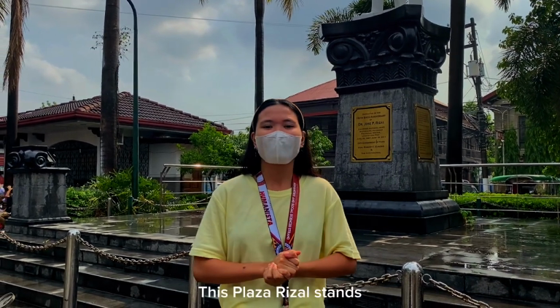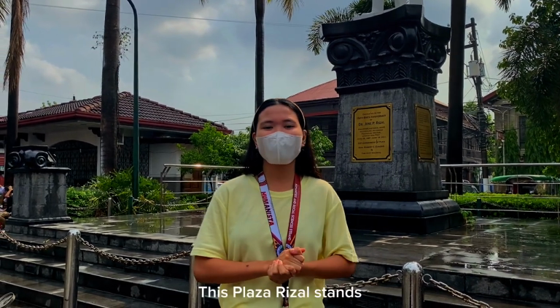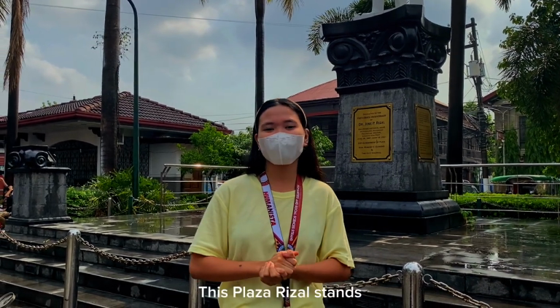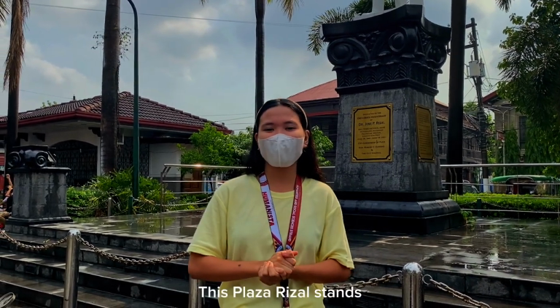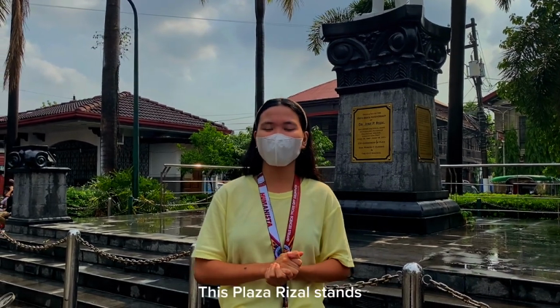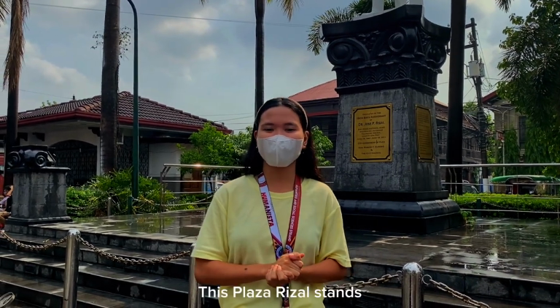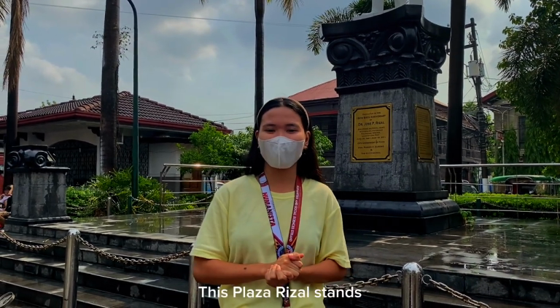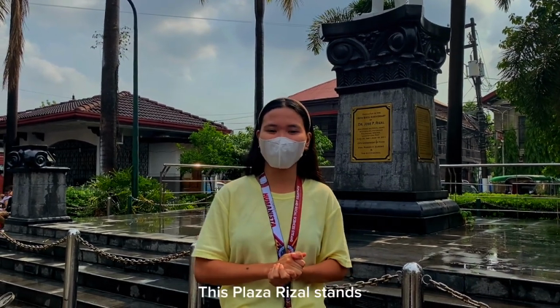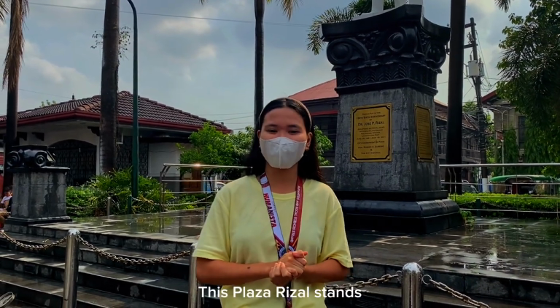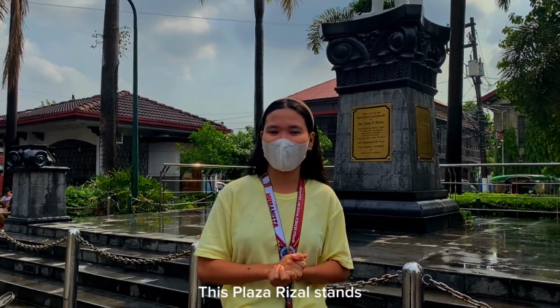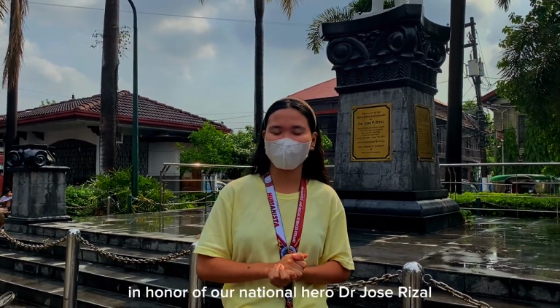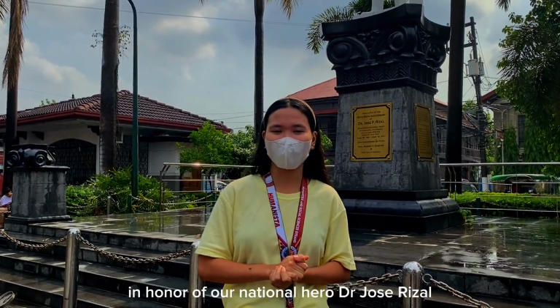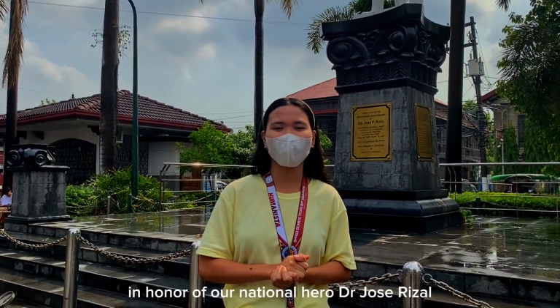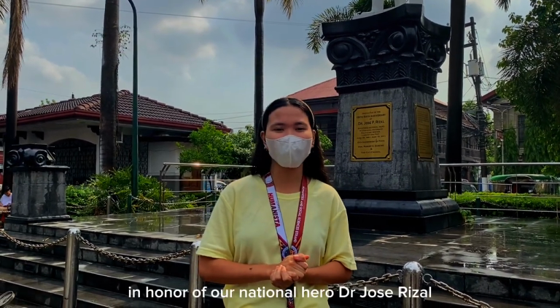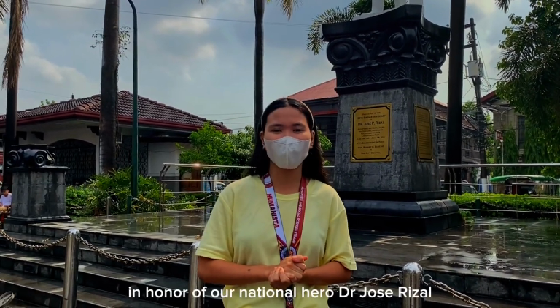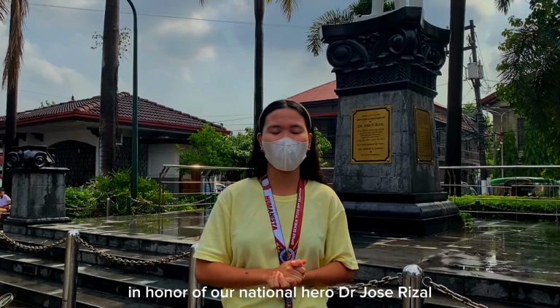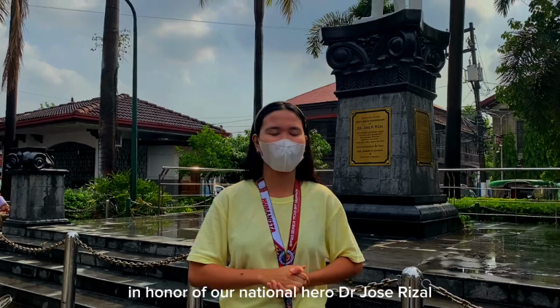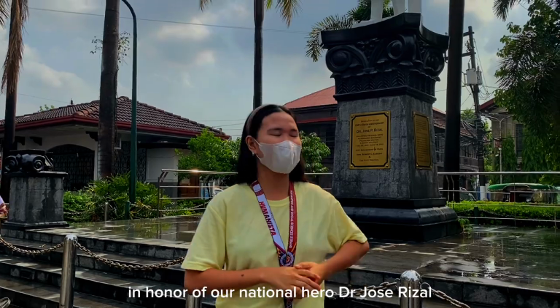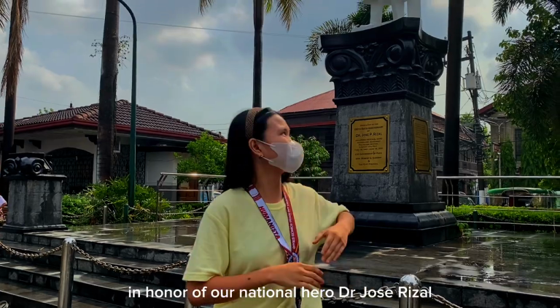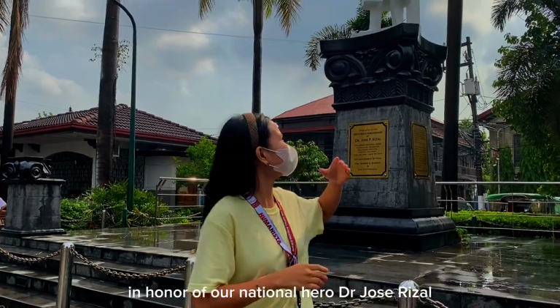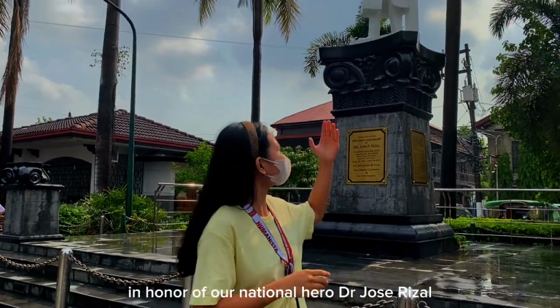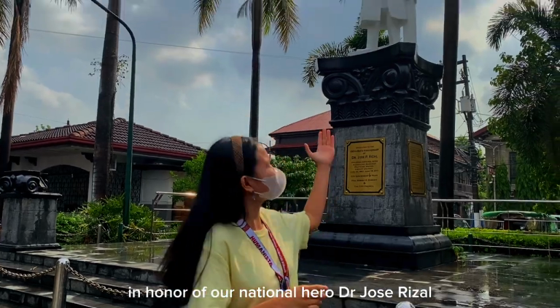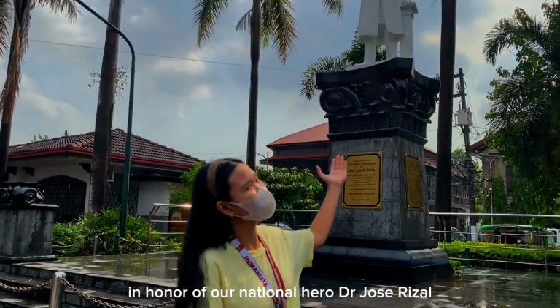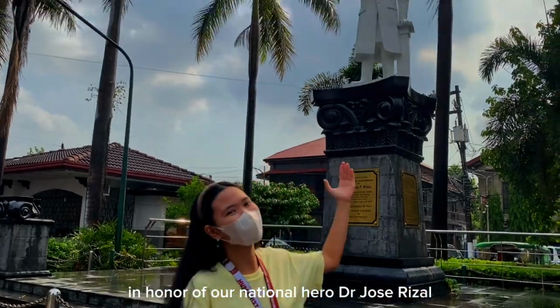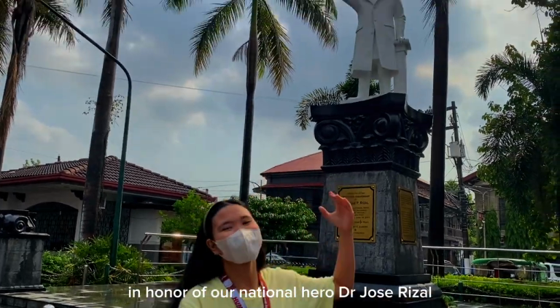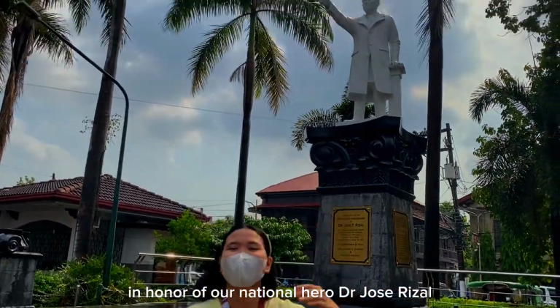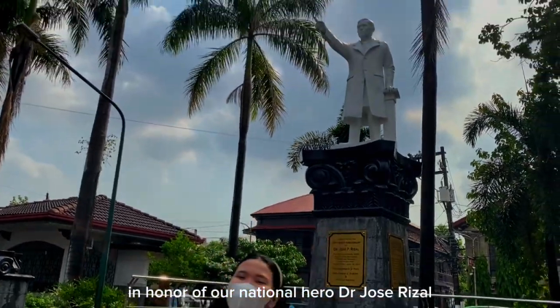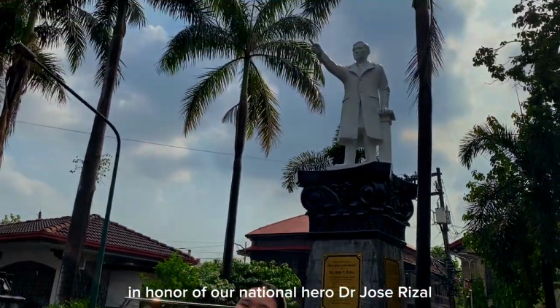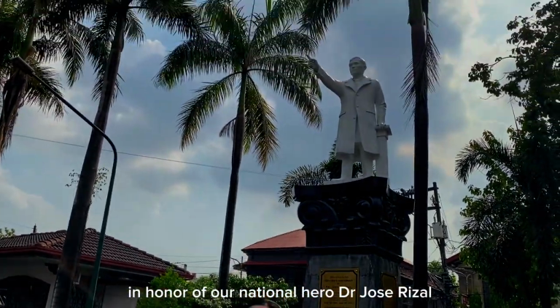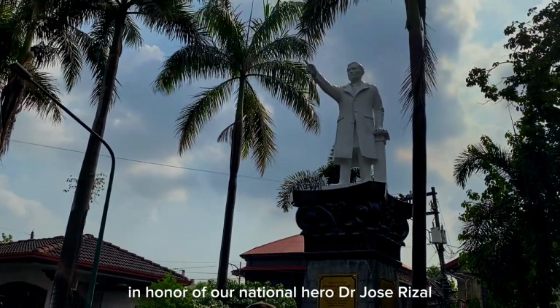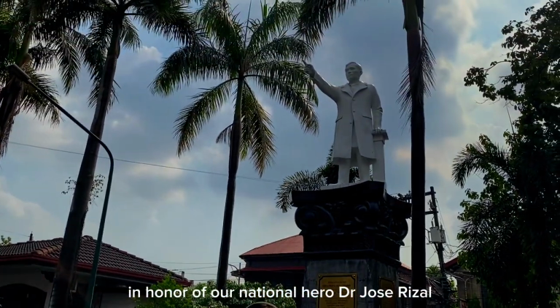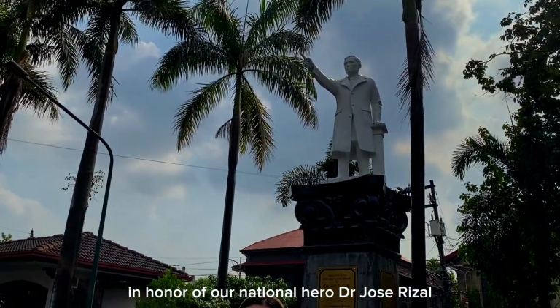This plaza stands in honor of our national hero, Dr. Jose Rizal.